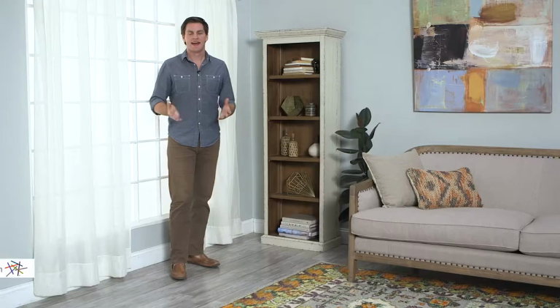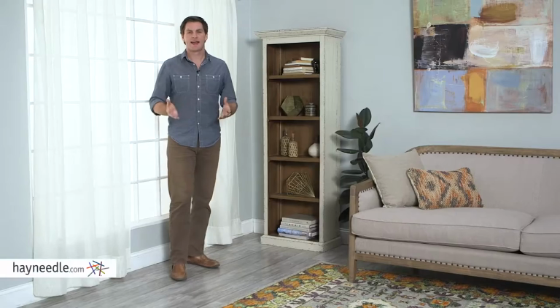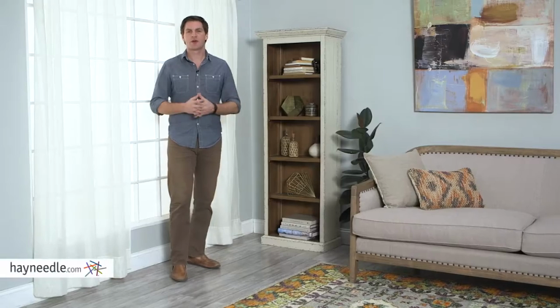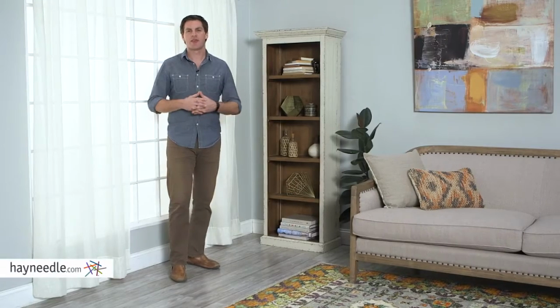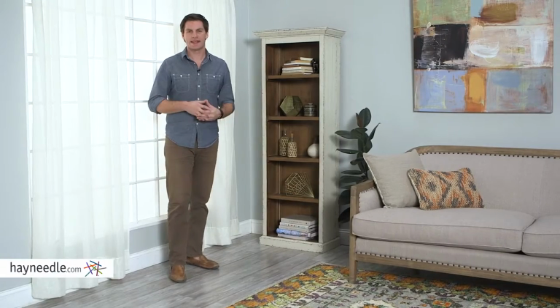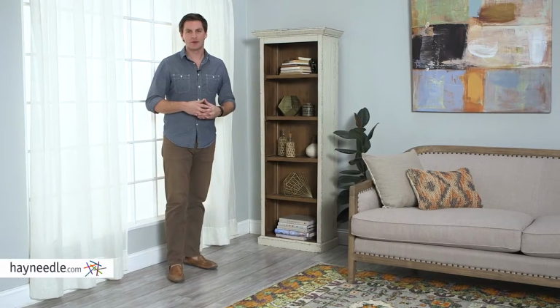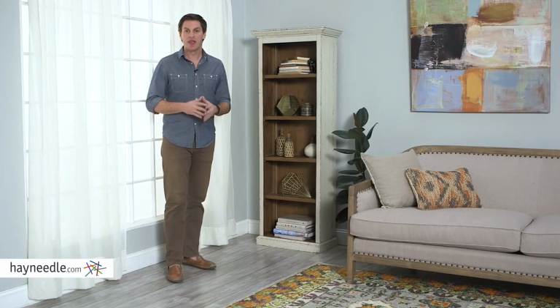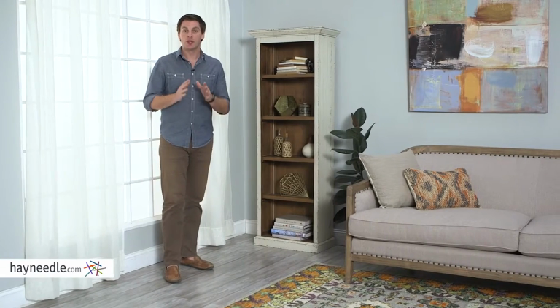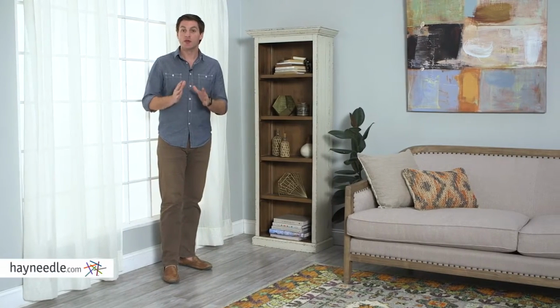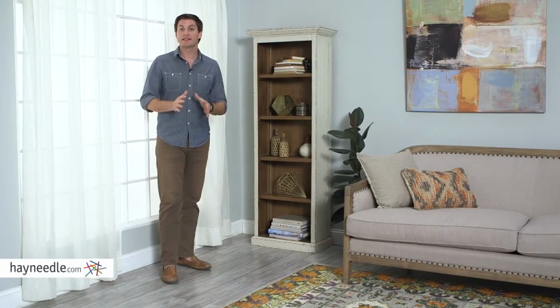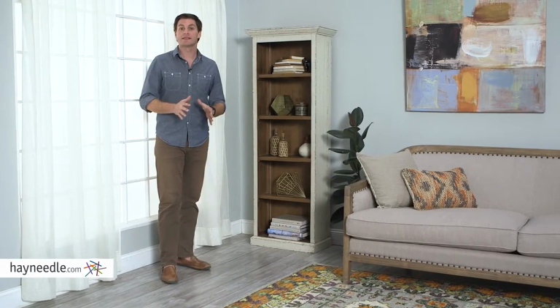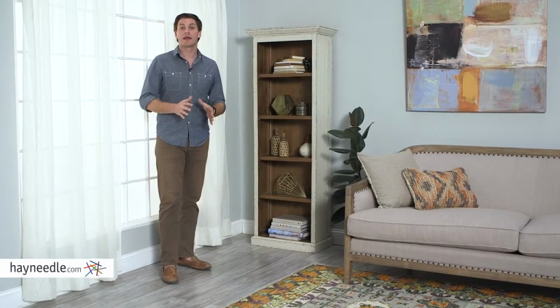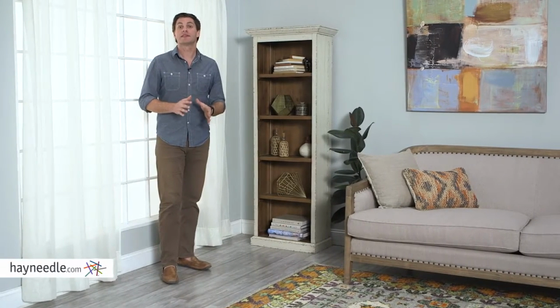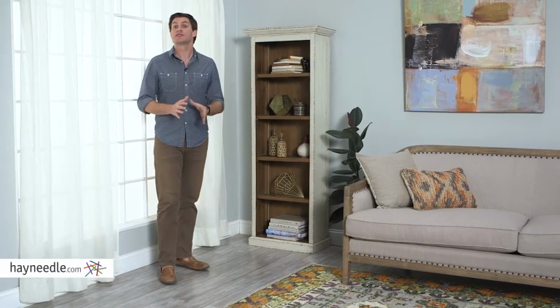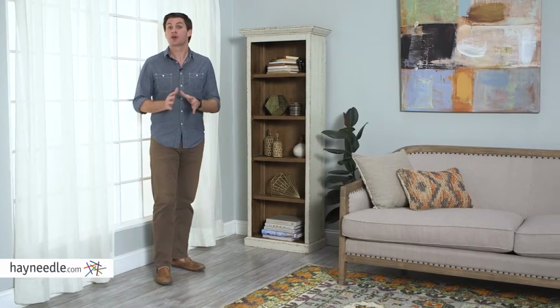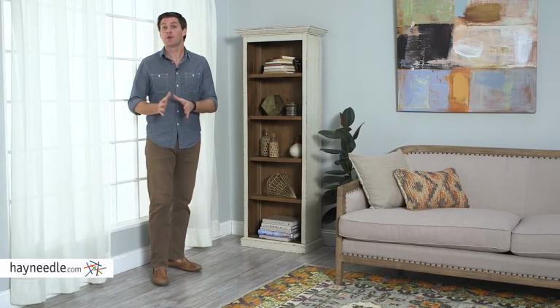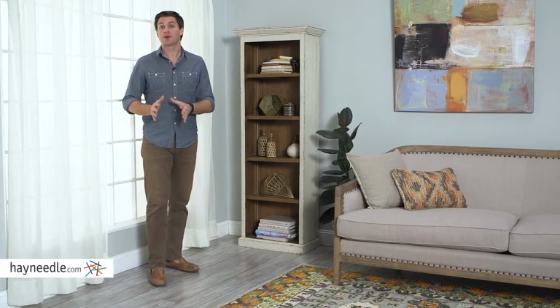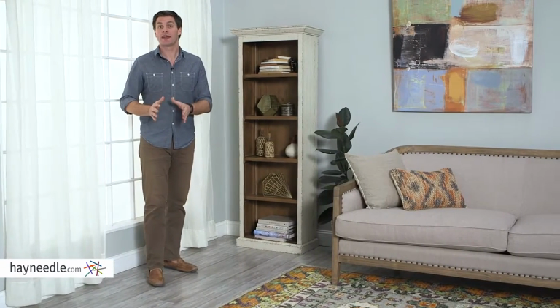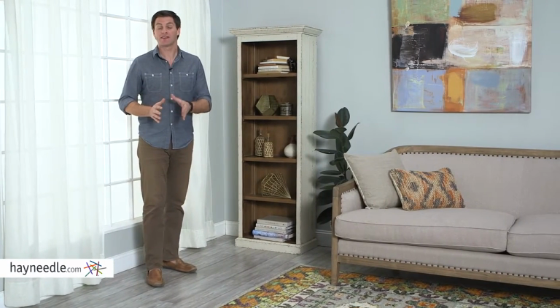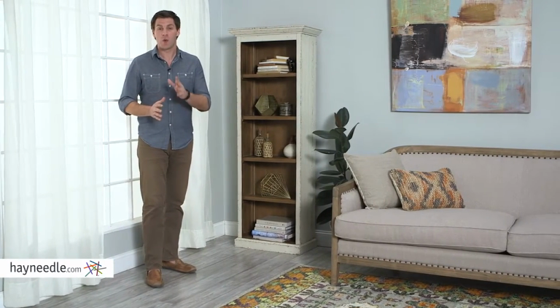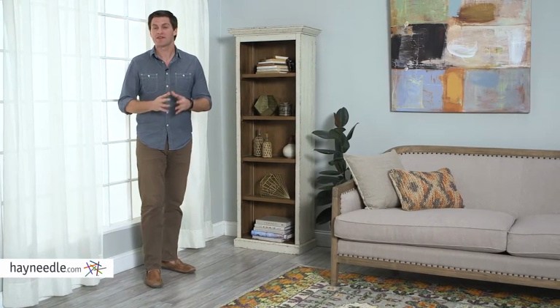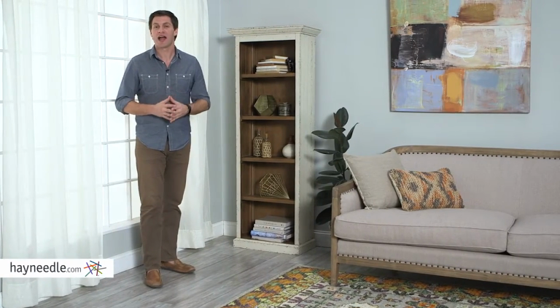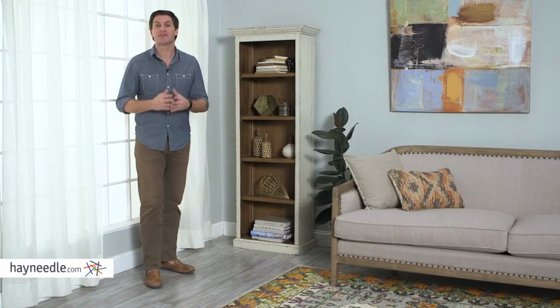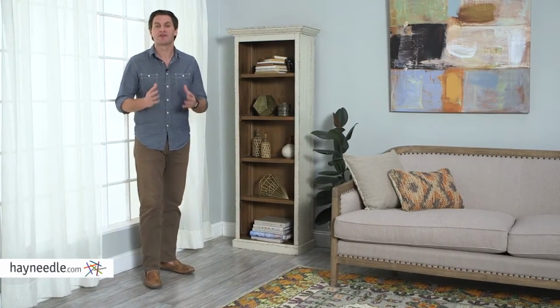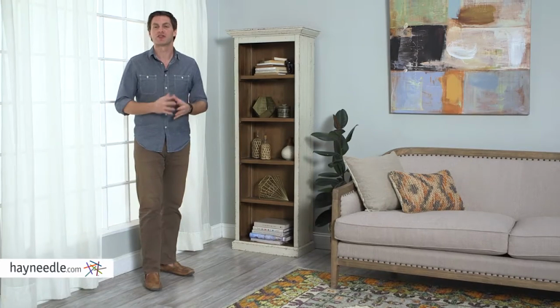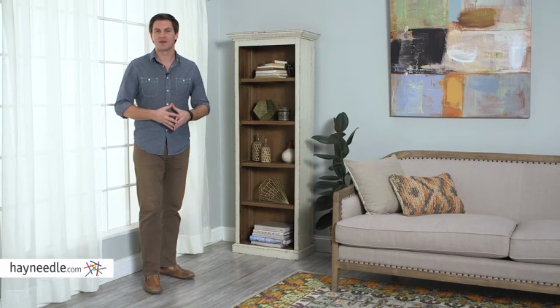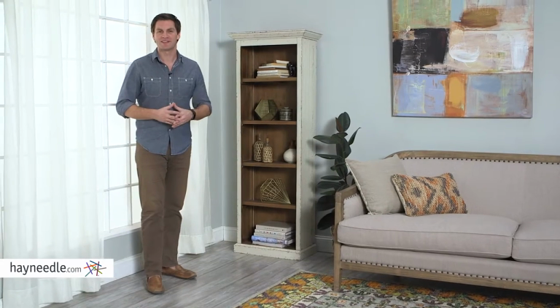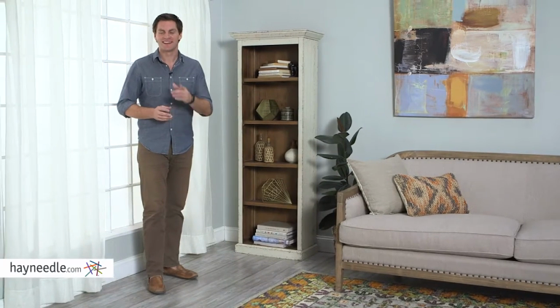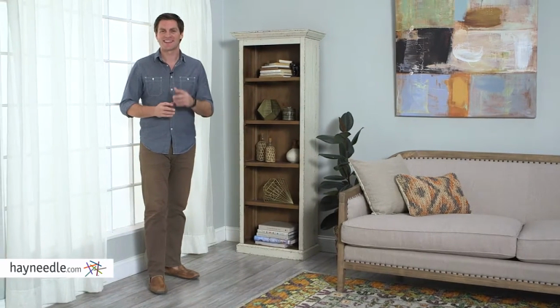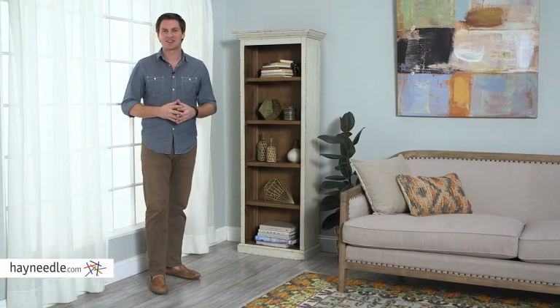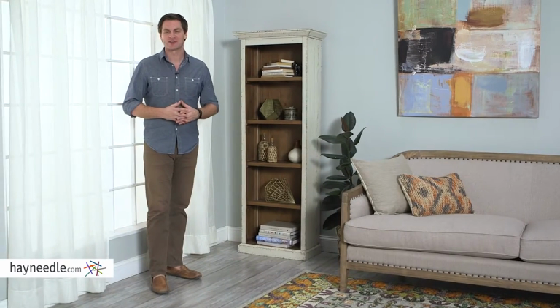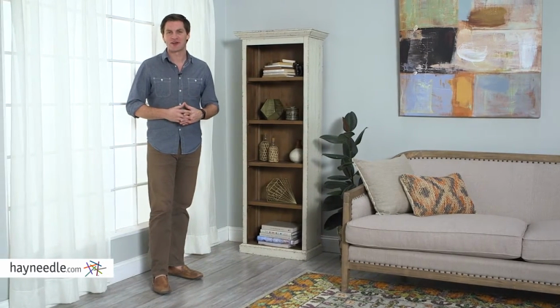Hi, I'm Mark with Hayneedle. The unique design makes the Tacoma bookcase a one-of-a-kind versatile piece. Let's take a closer look.